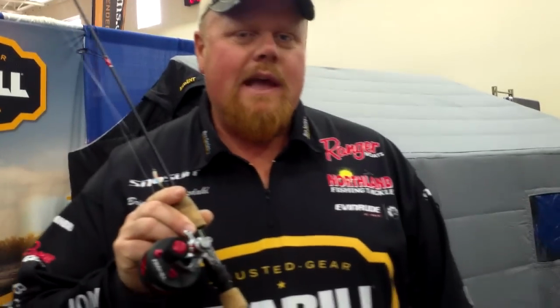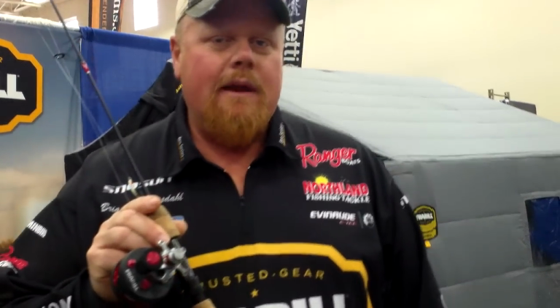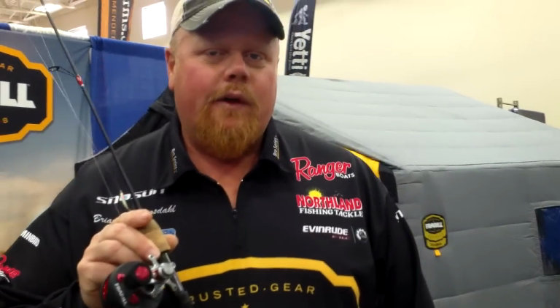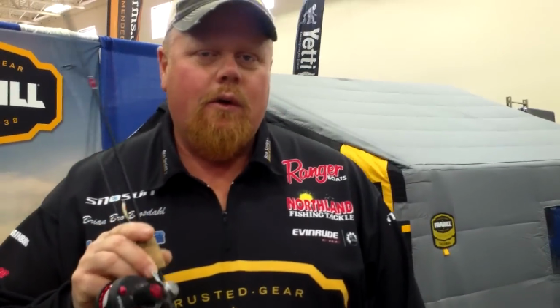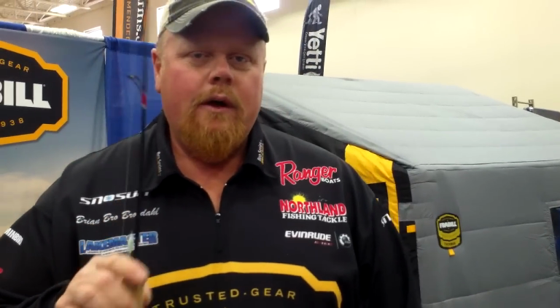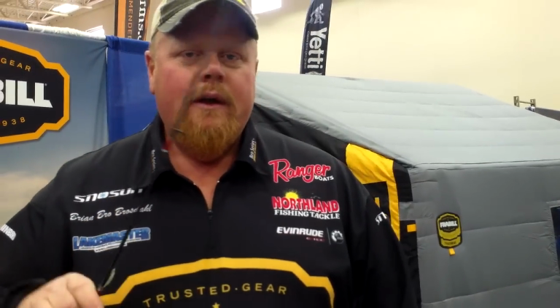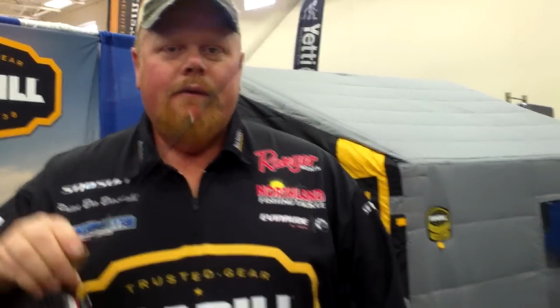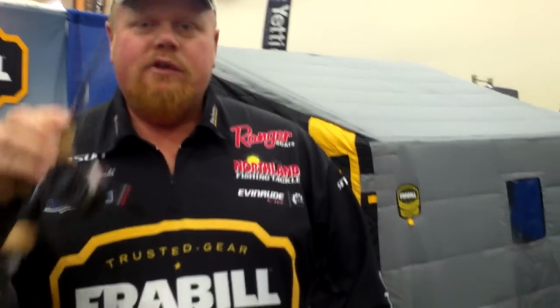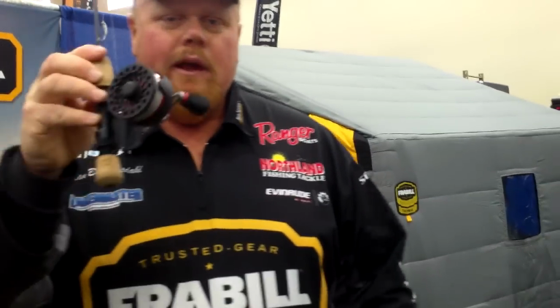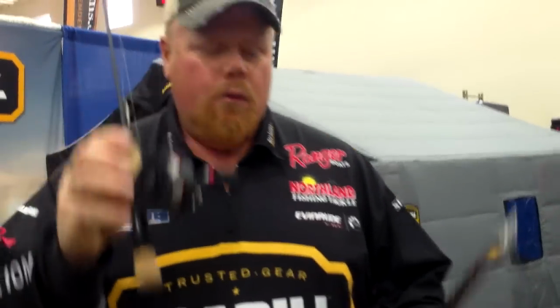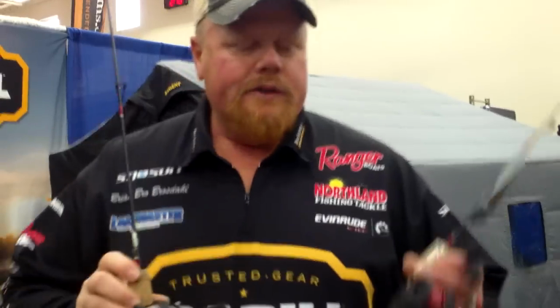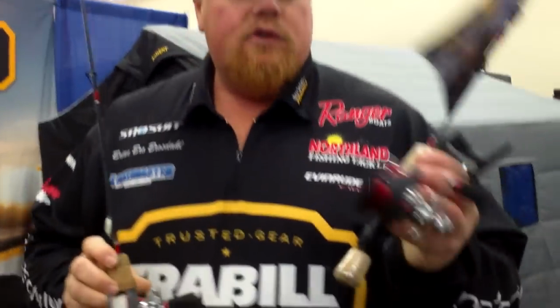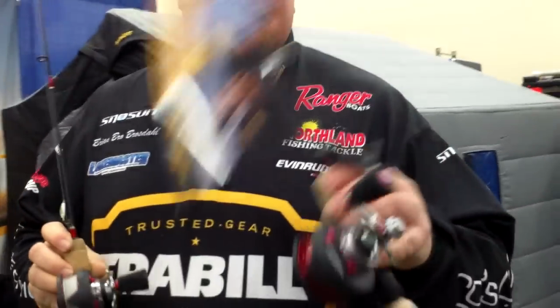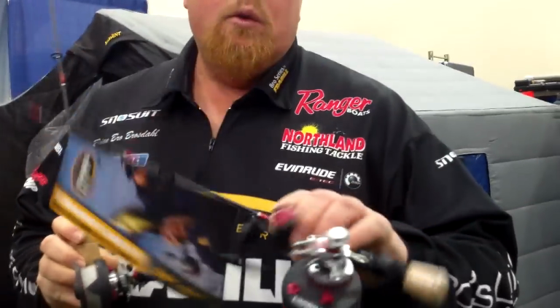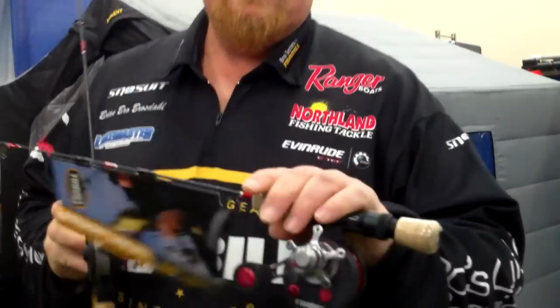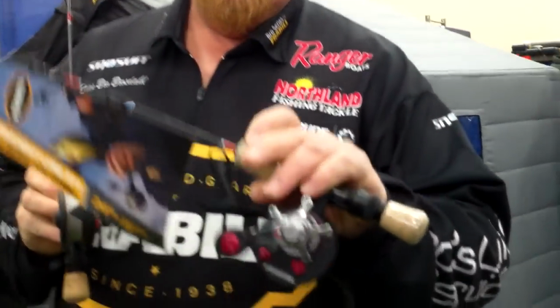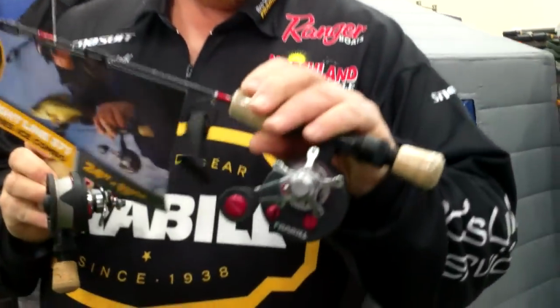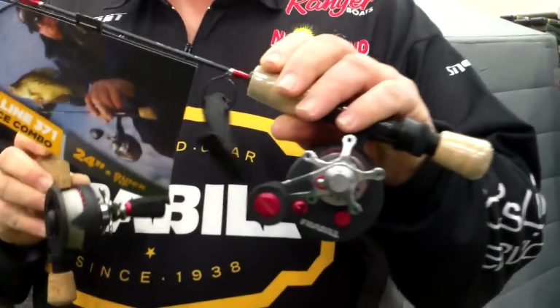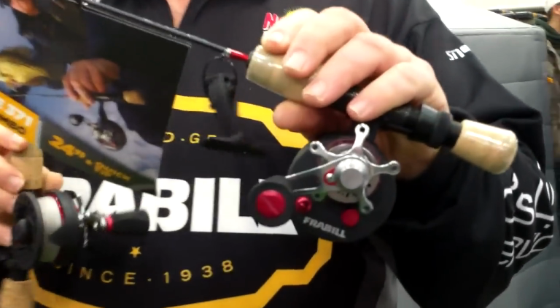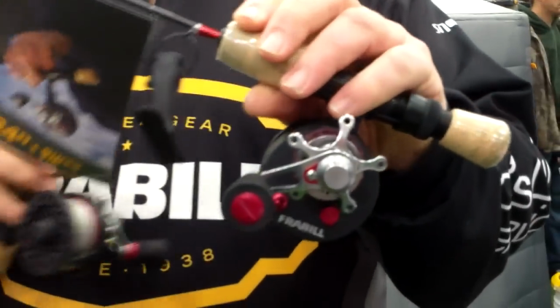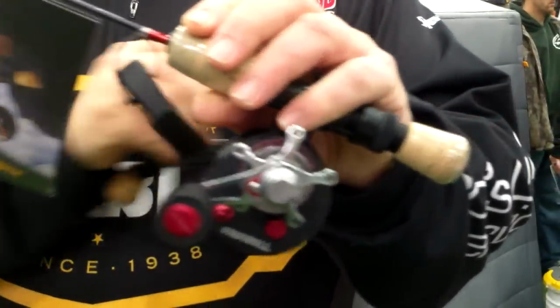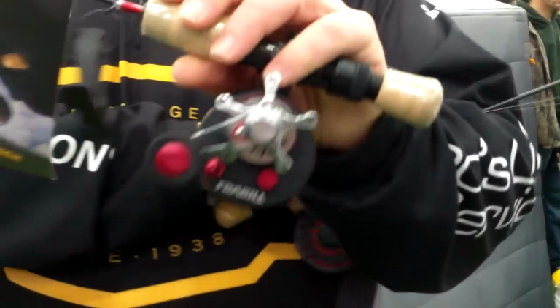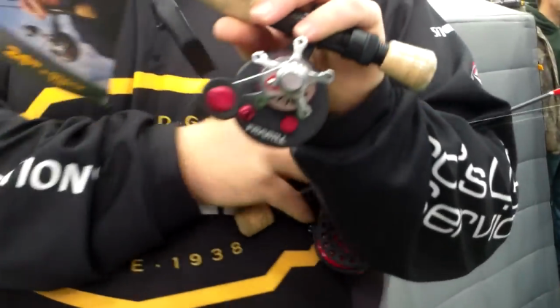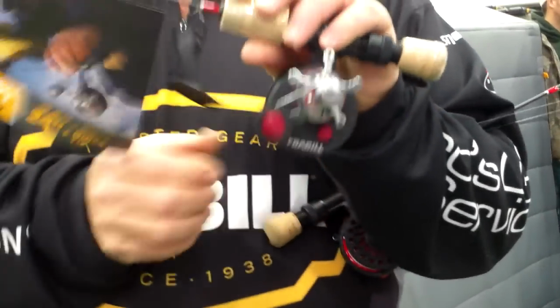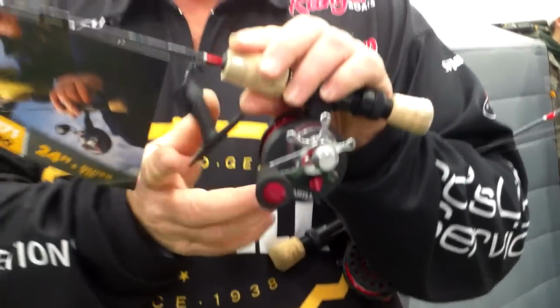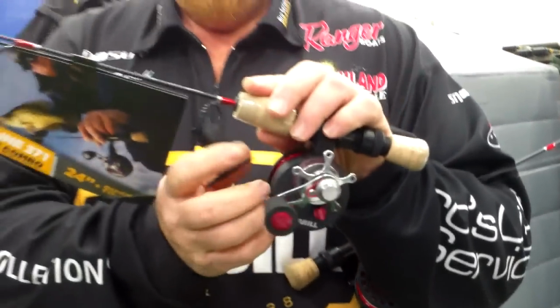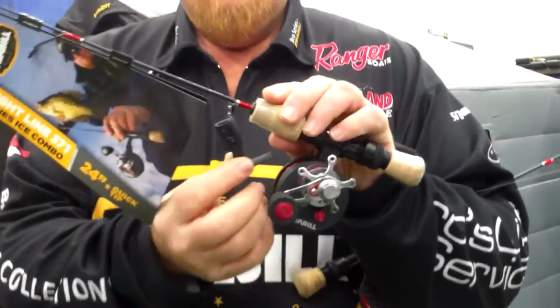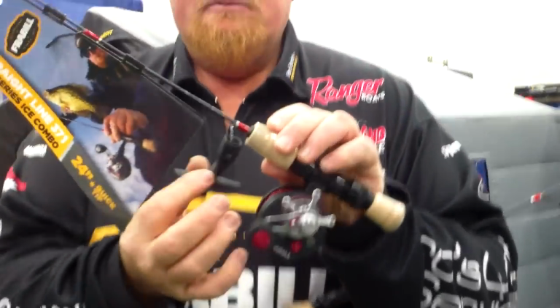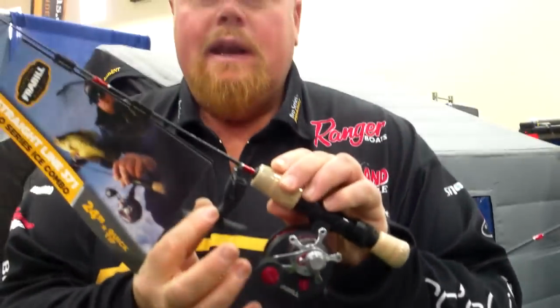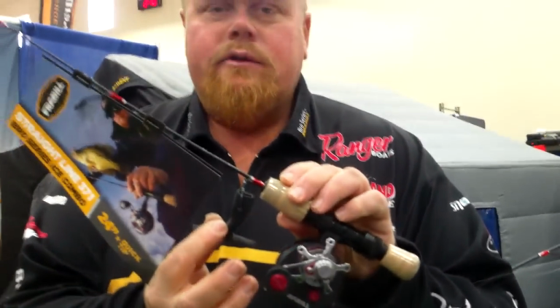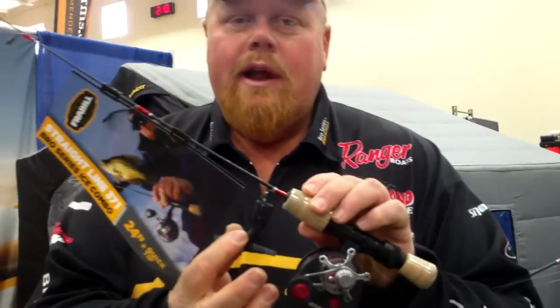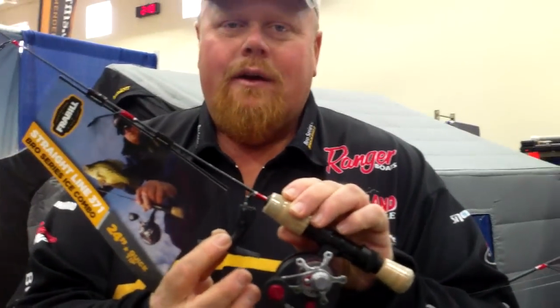What does that mean for you? This reel reels in 22 inches of line every turn. Plus, it comes with an extra neck.